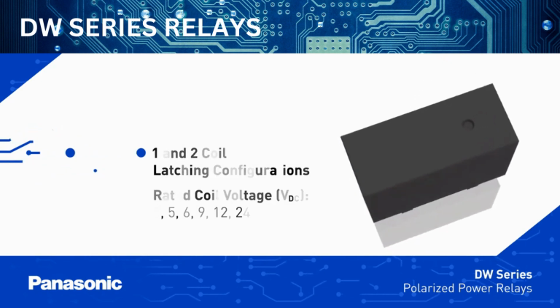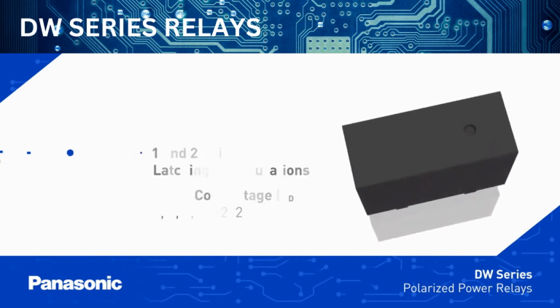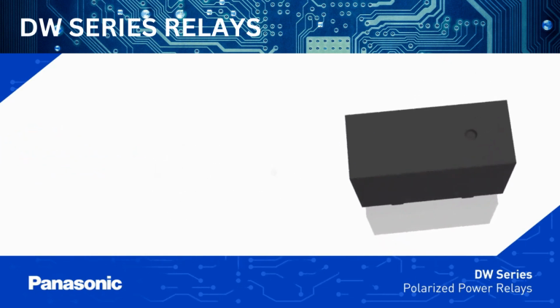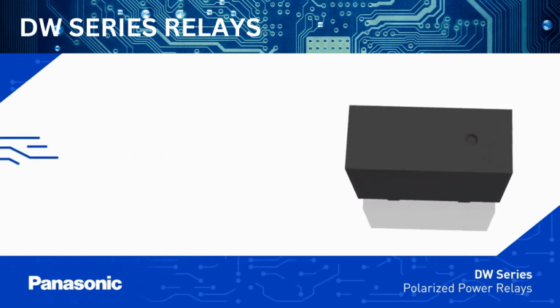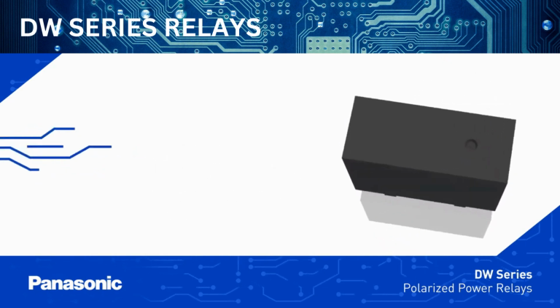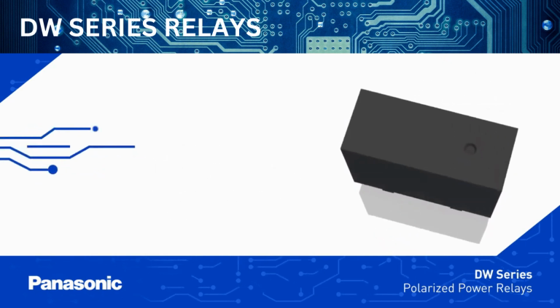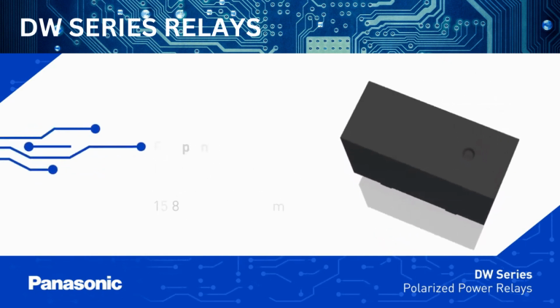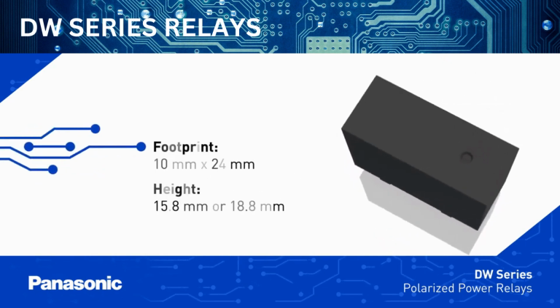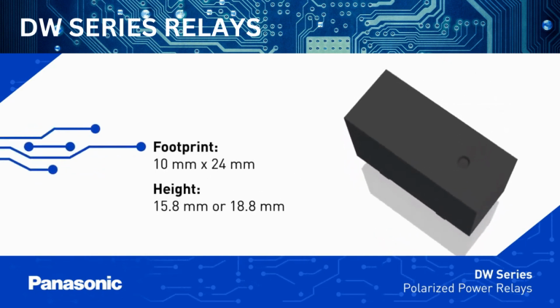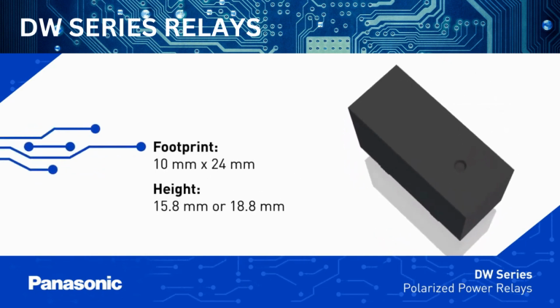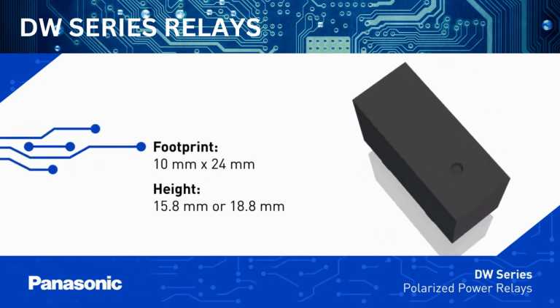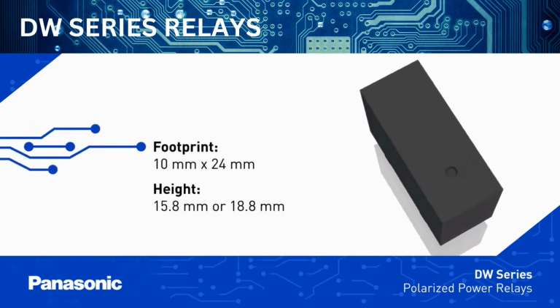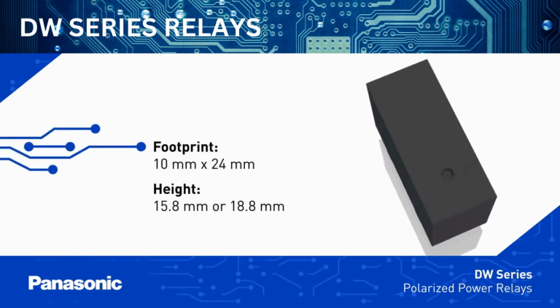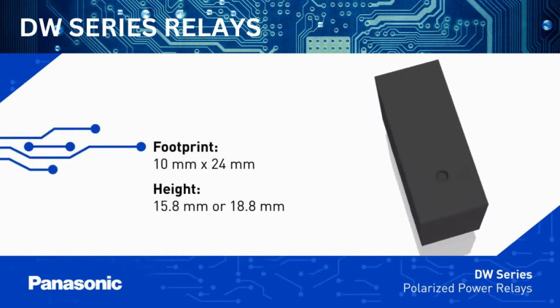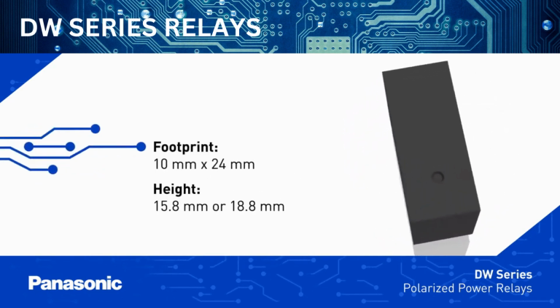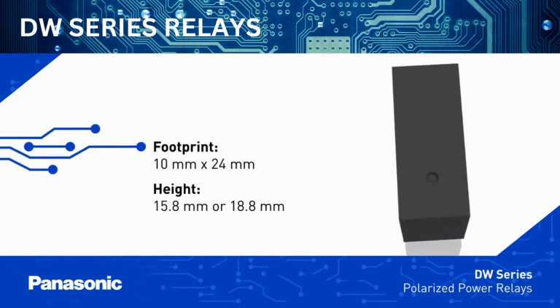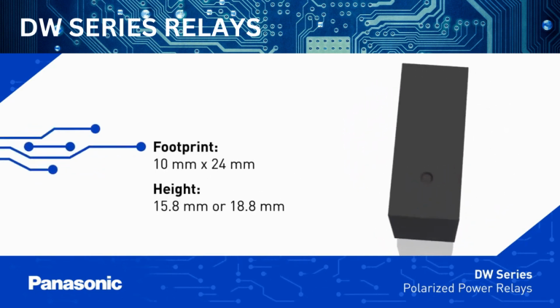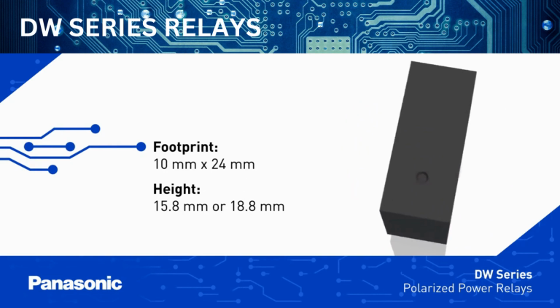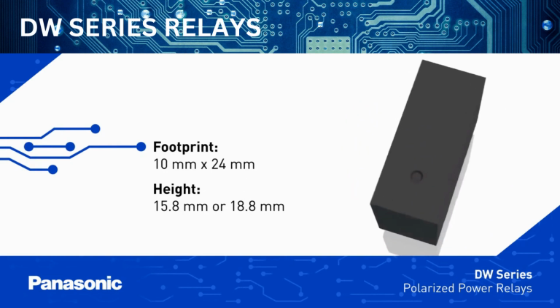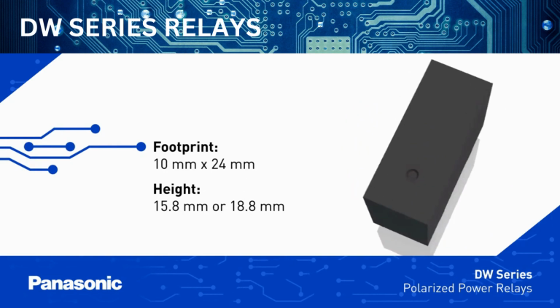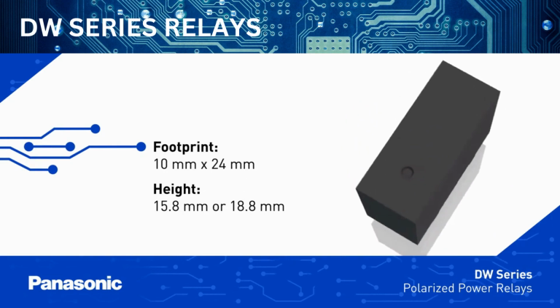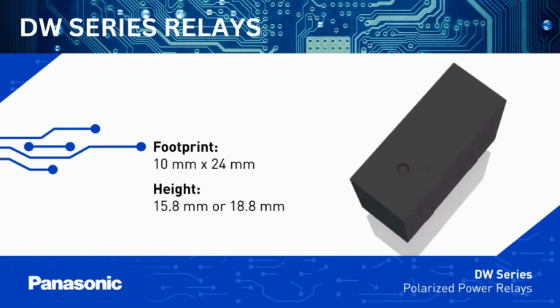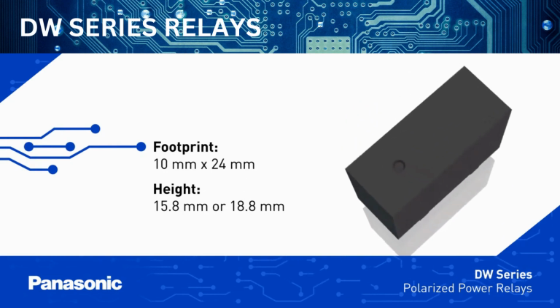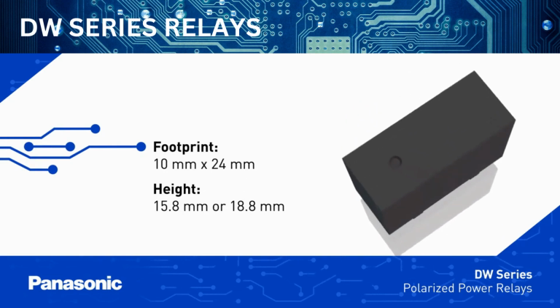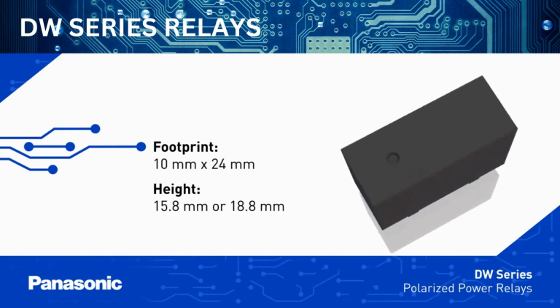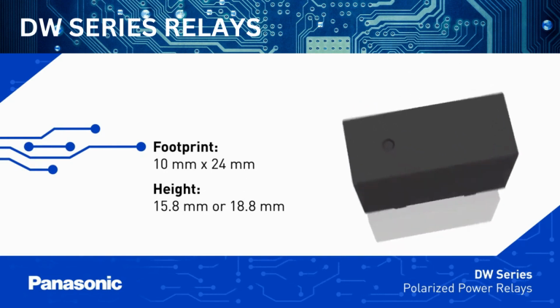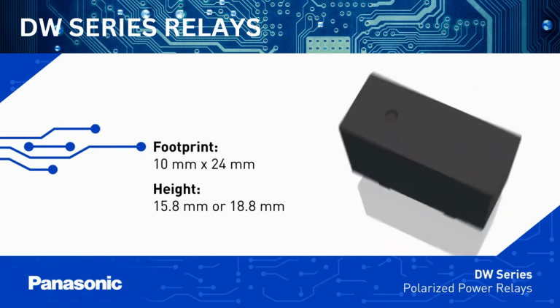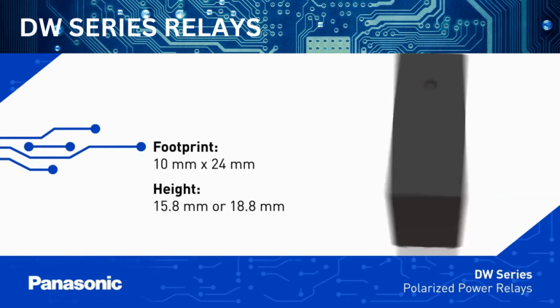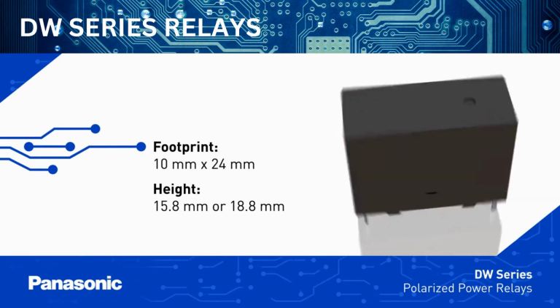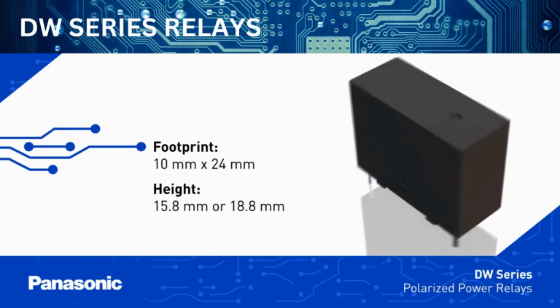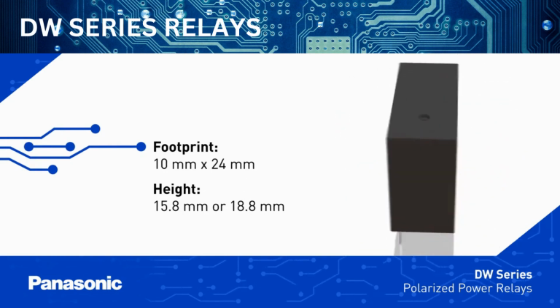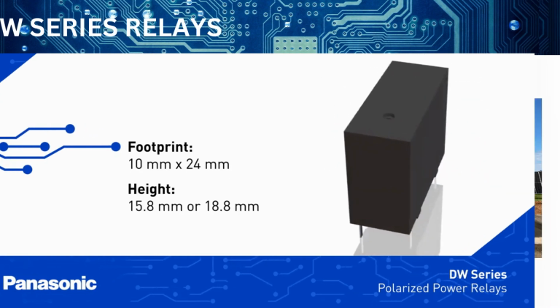The DW Series has a compact 24 by 10 millimeter footprint, and the series includes a 15.8 millimeter low-profile variant.